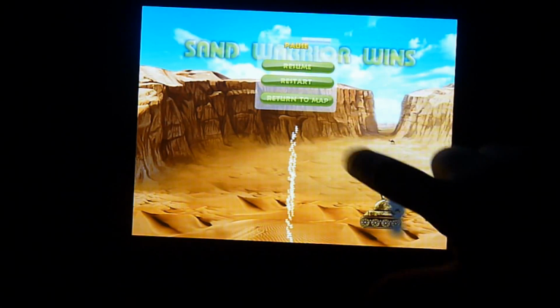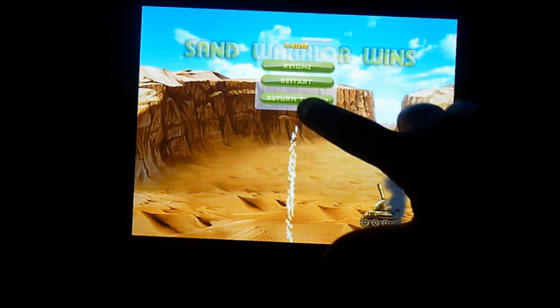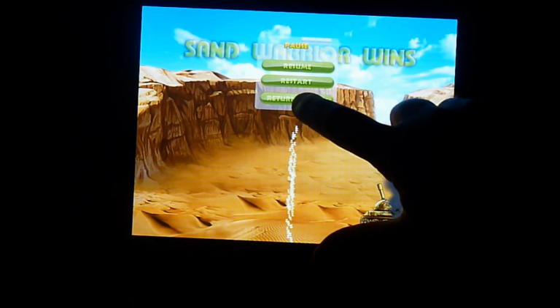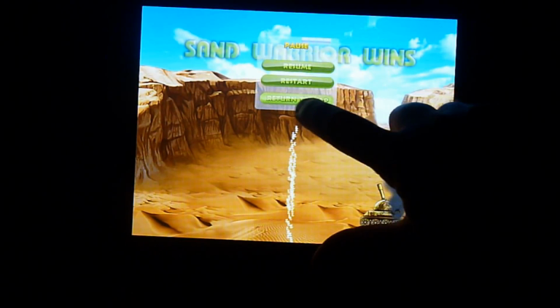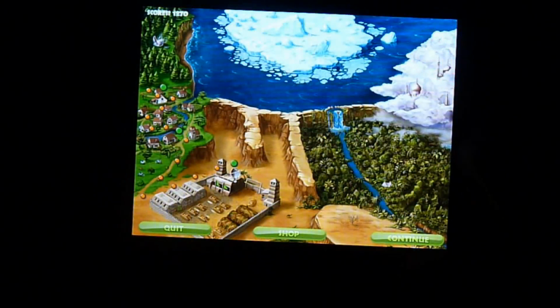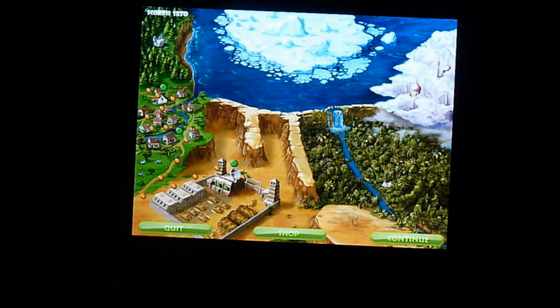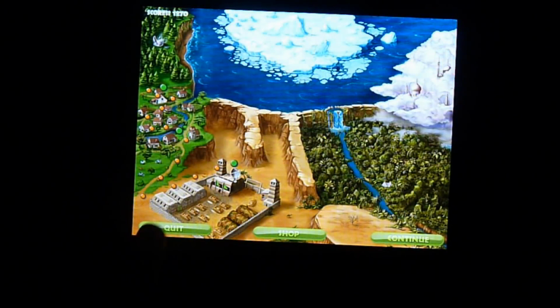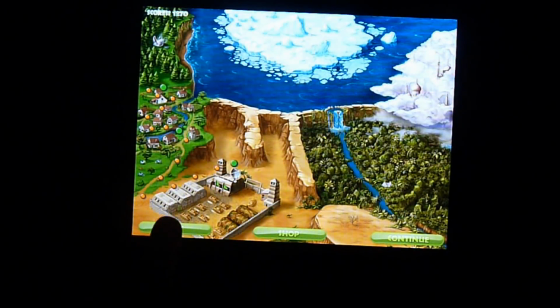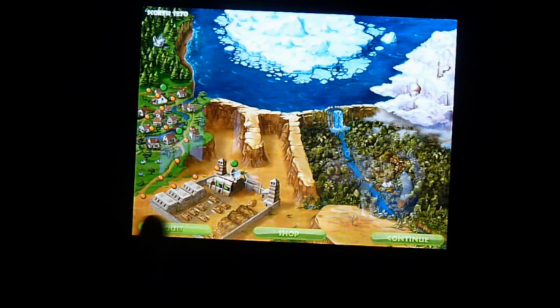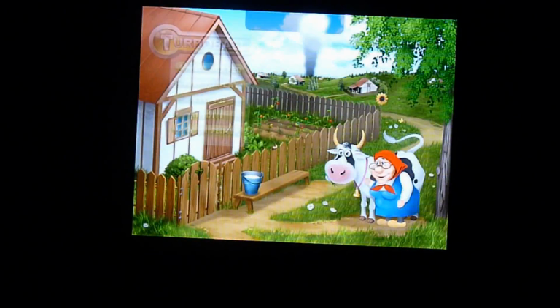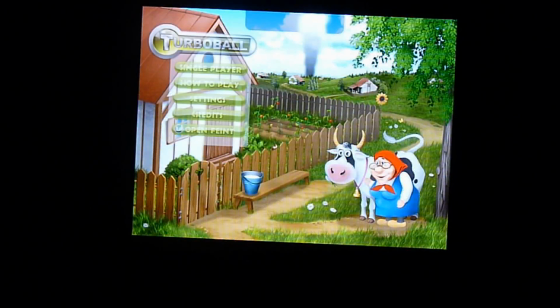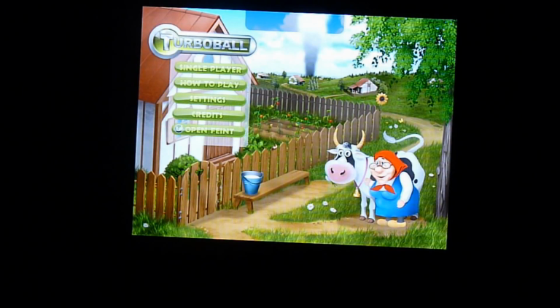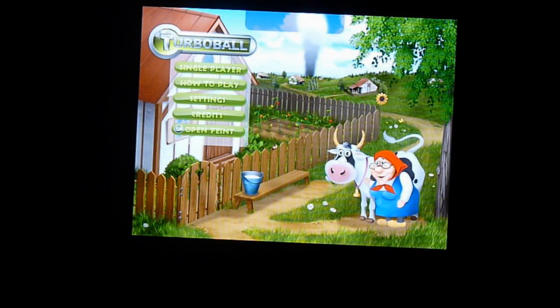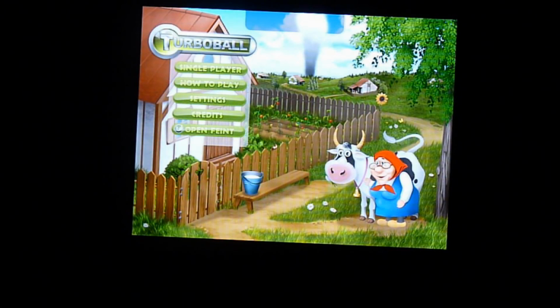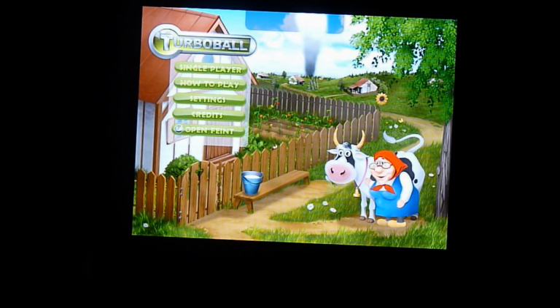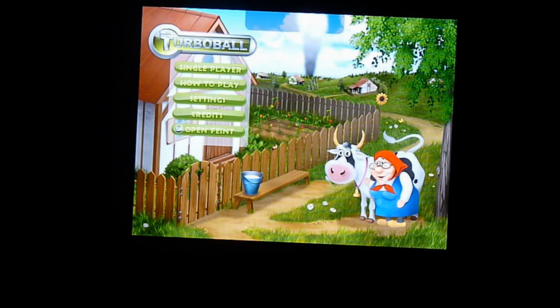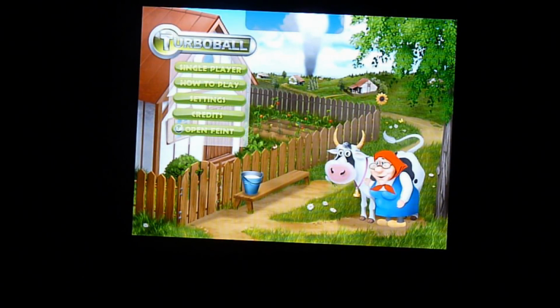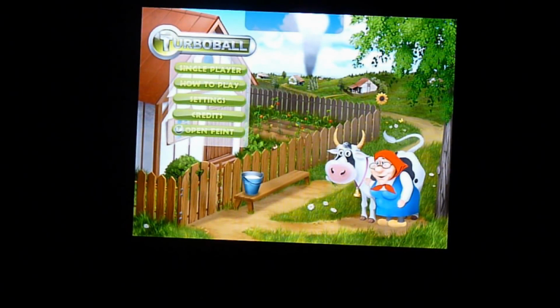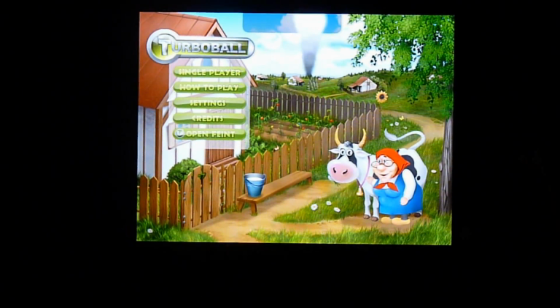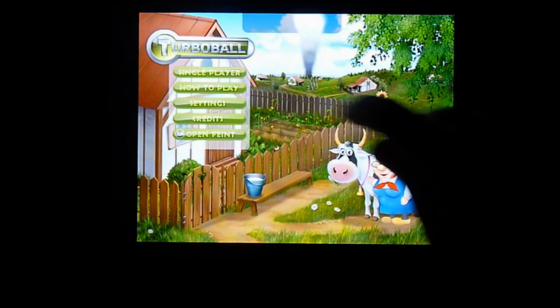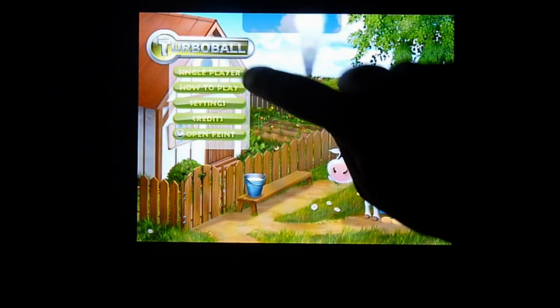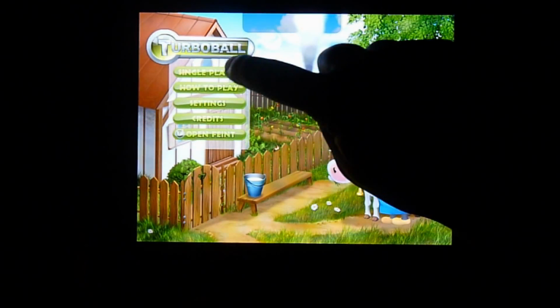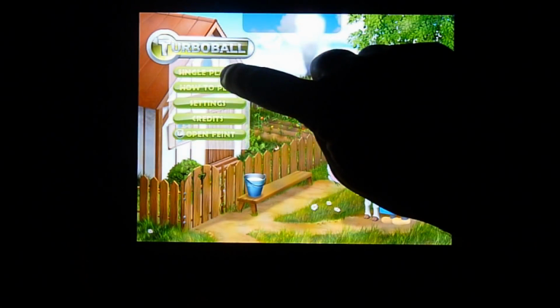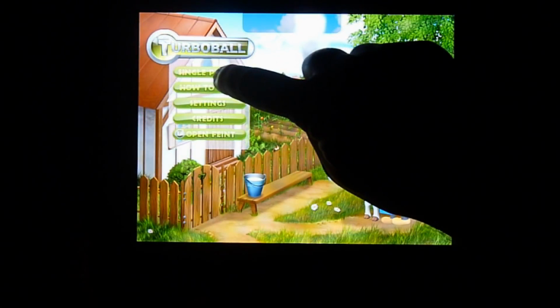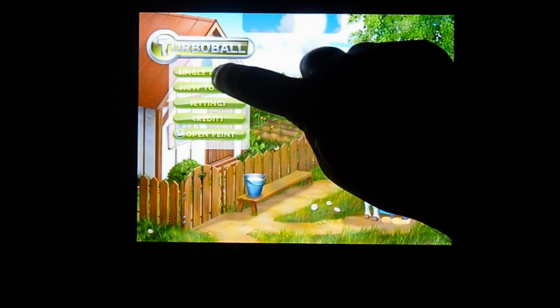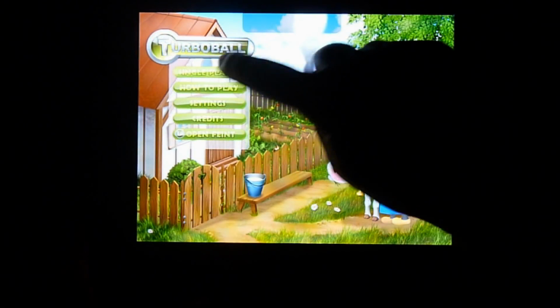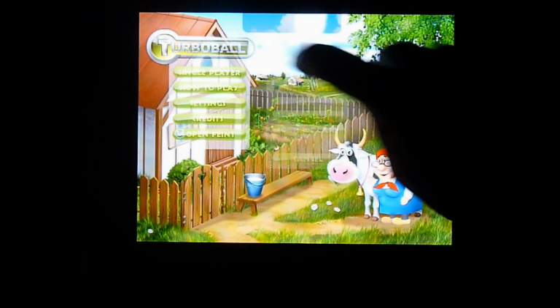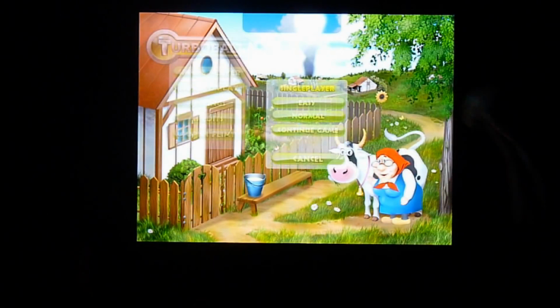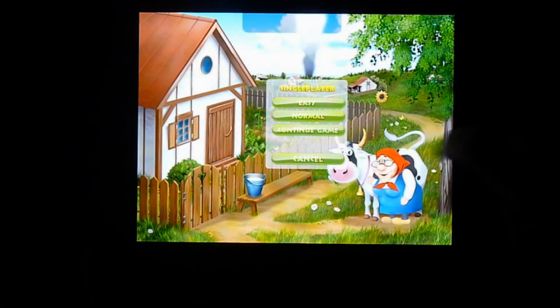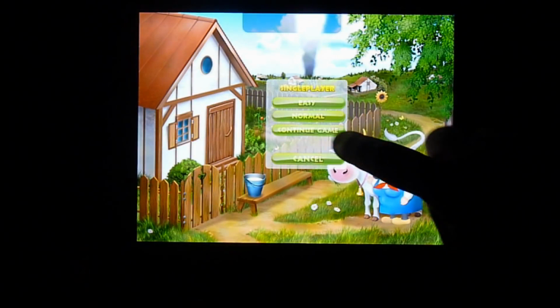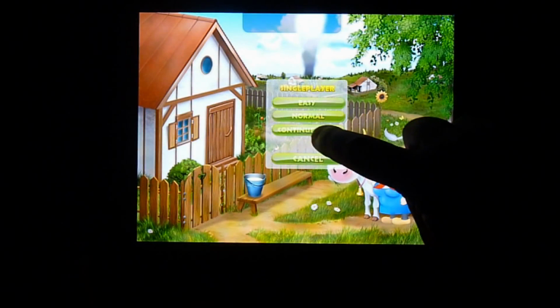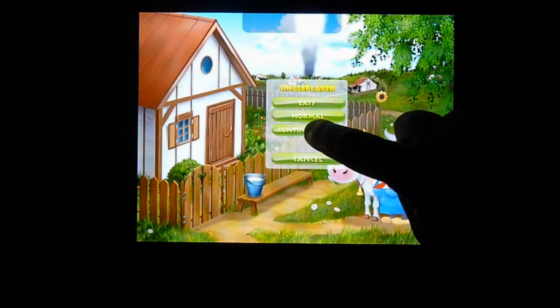And that's pretty much the game. That's a look at Turbo Ball for the iPad.